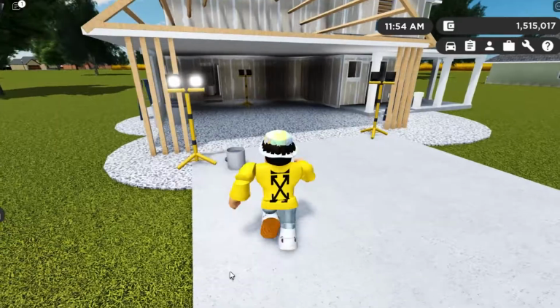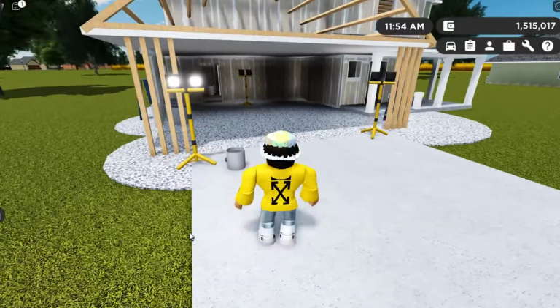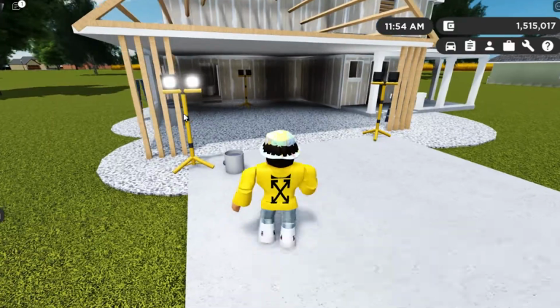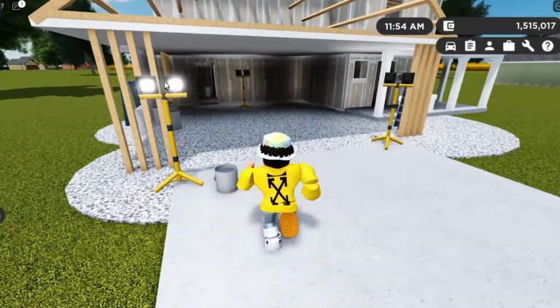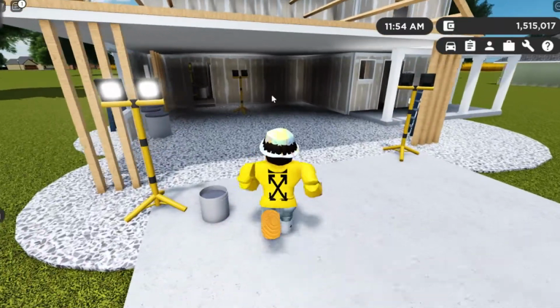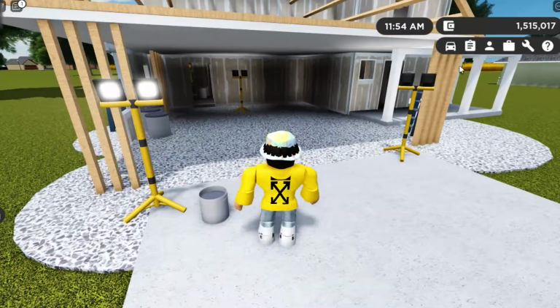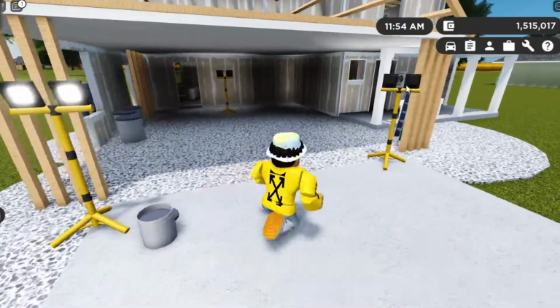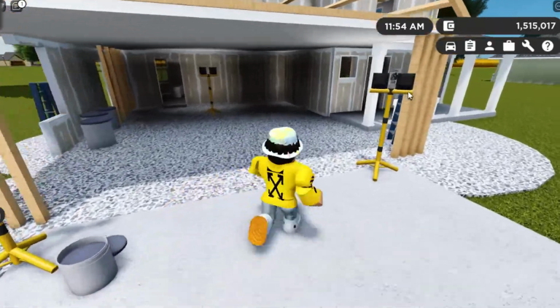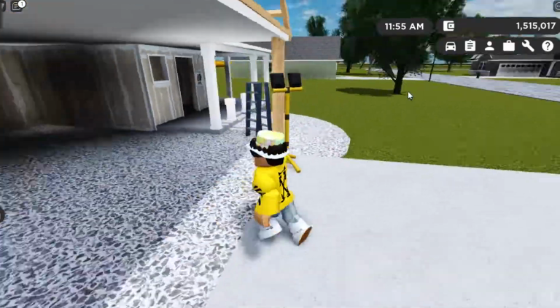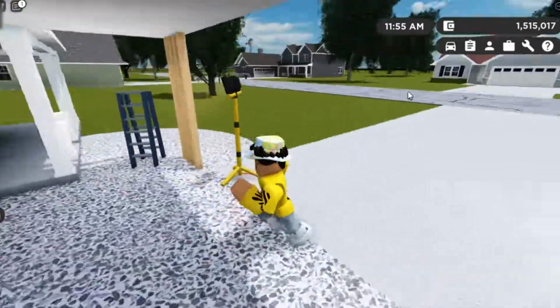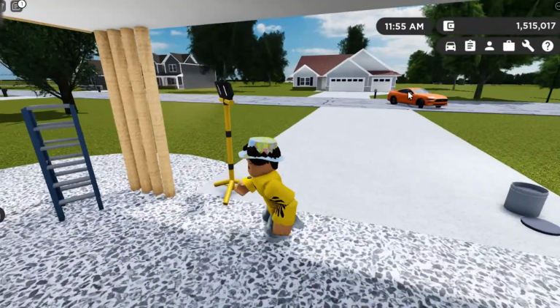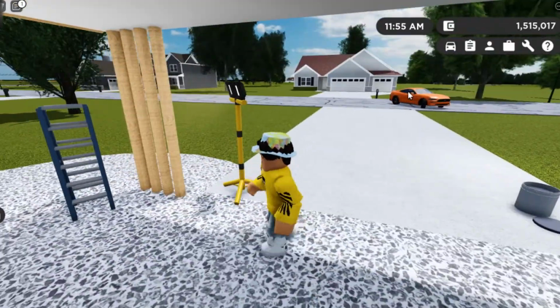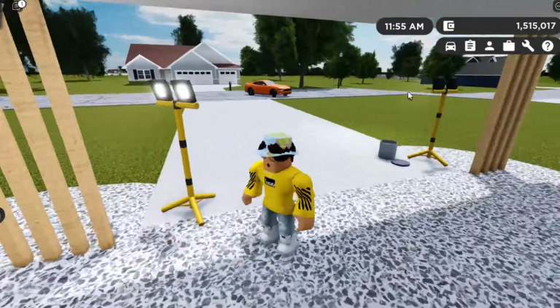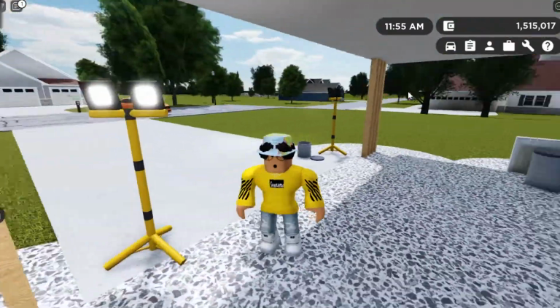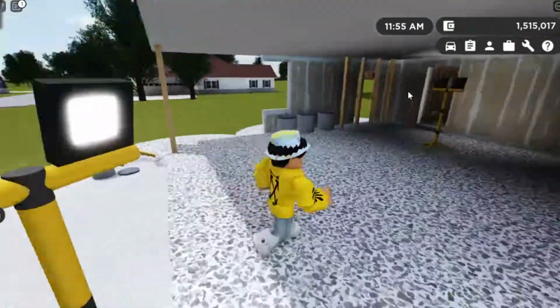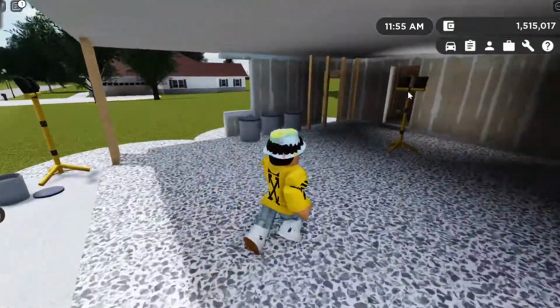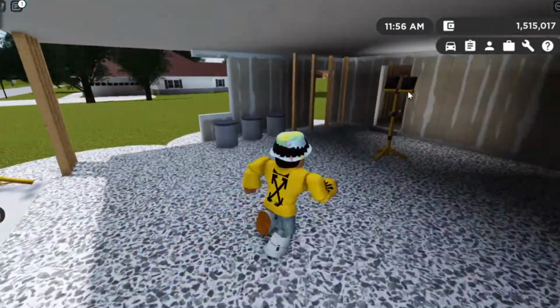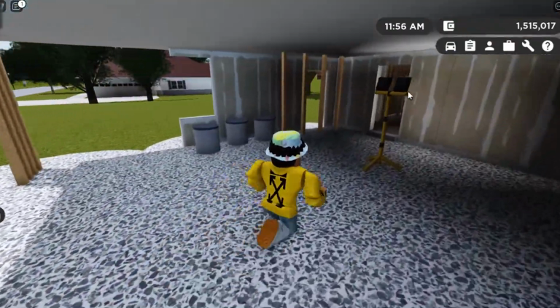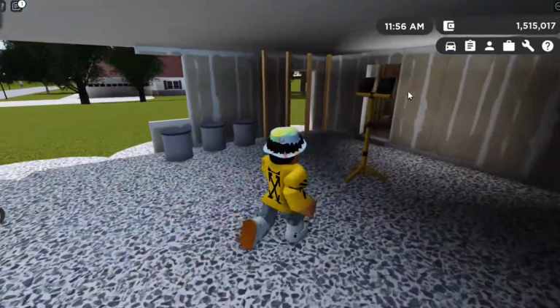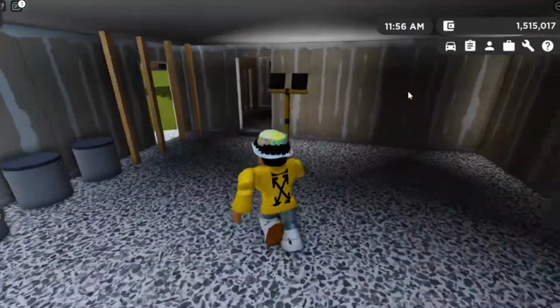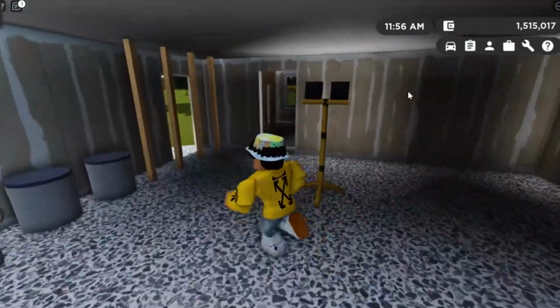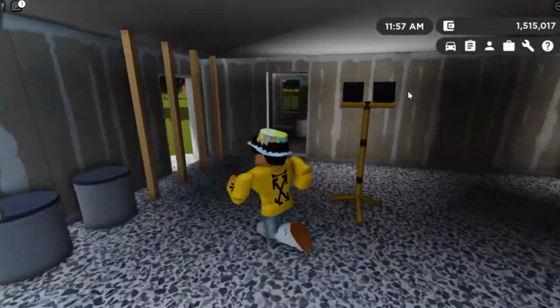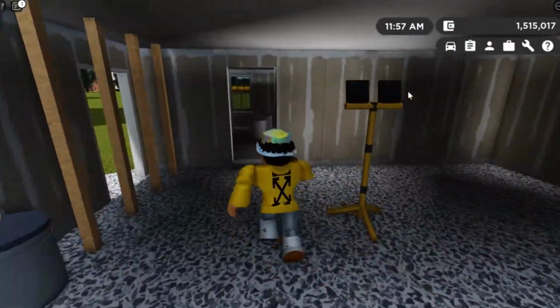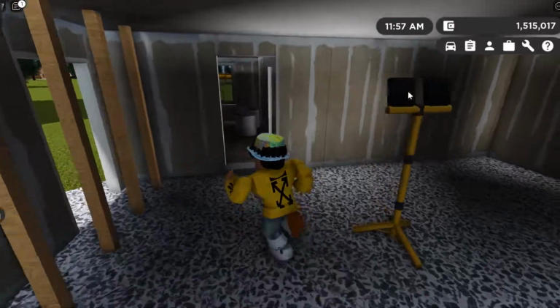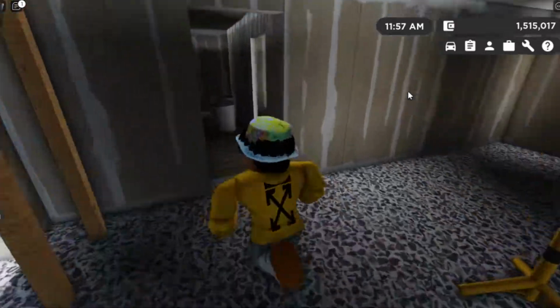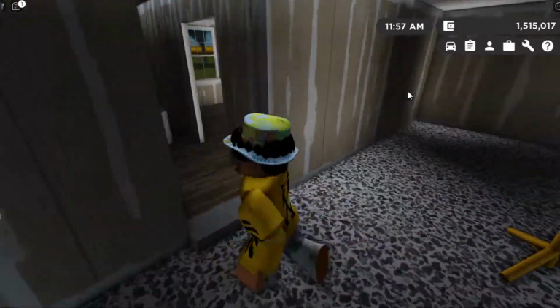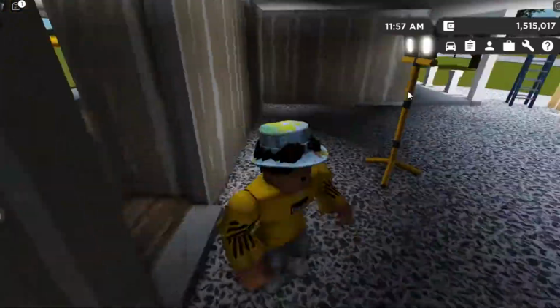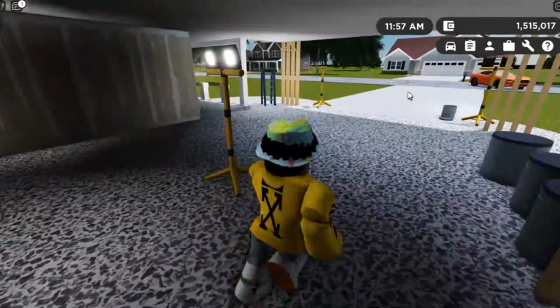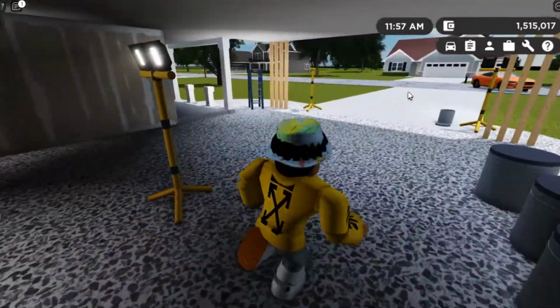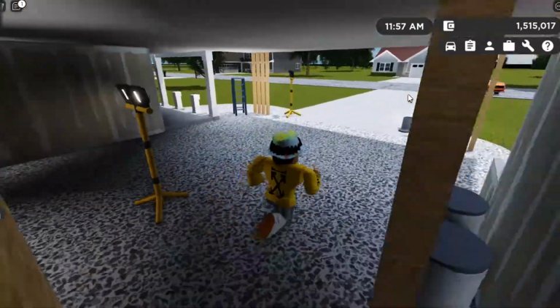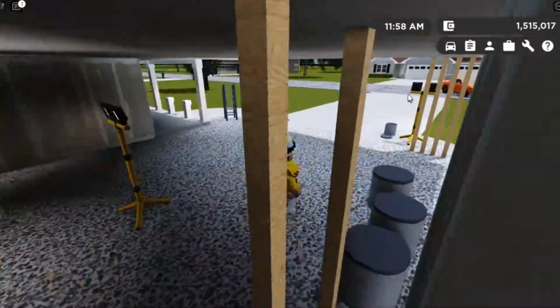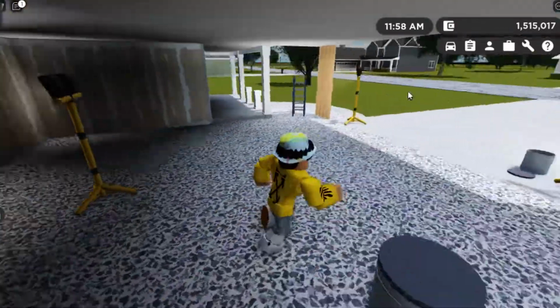You can see you have all of the construction lights all around the house from when it's dark out, same with inside the house.